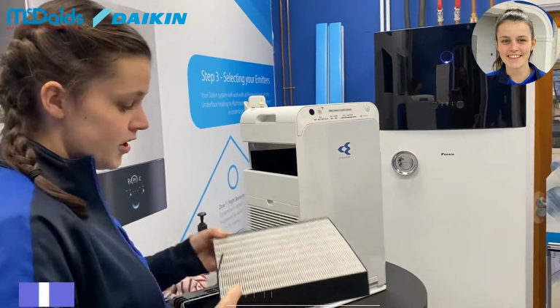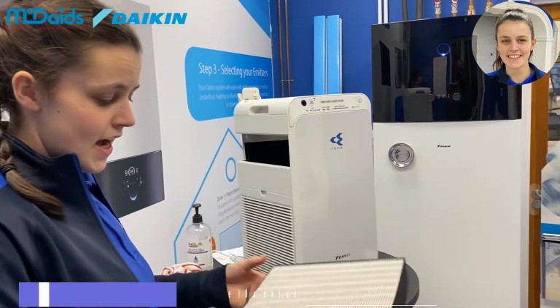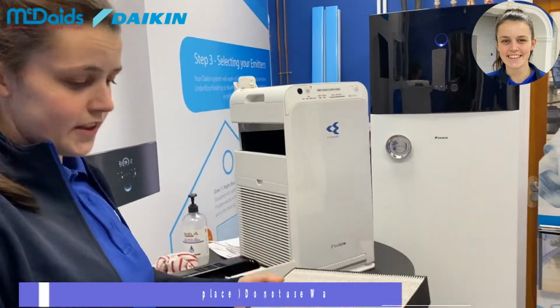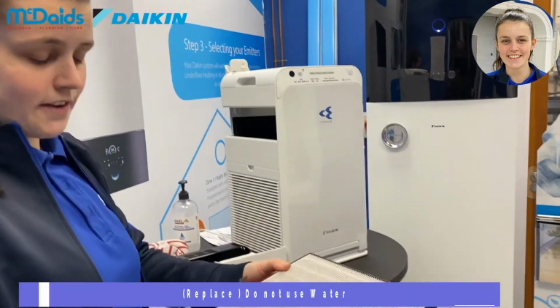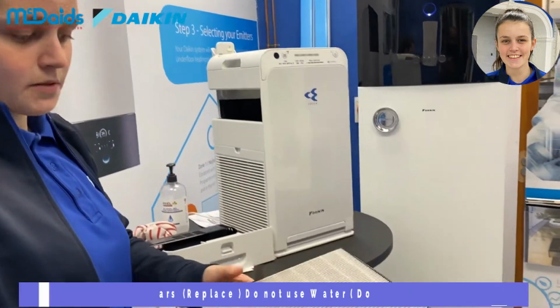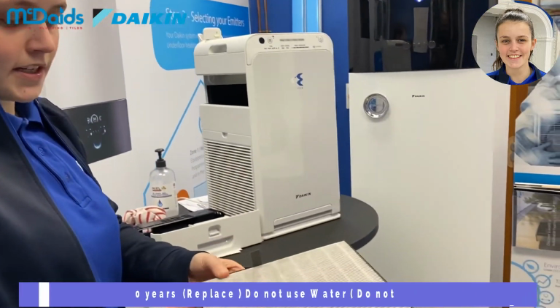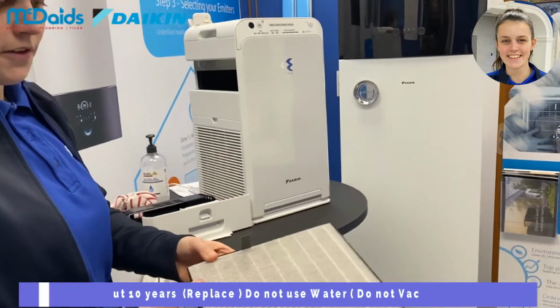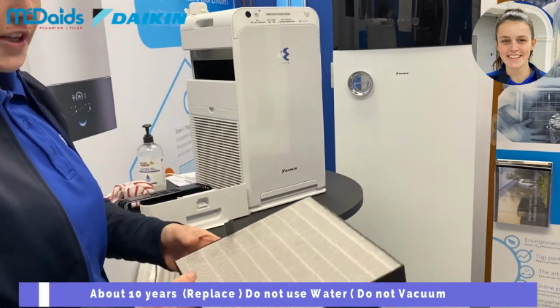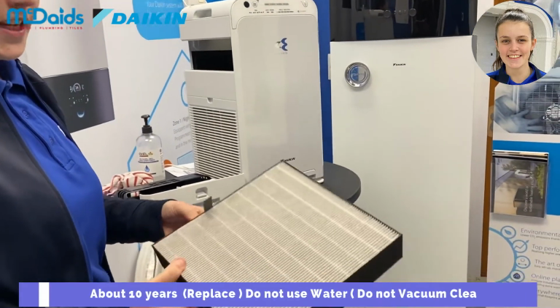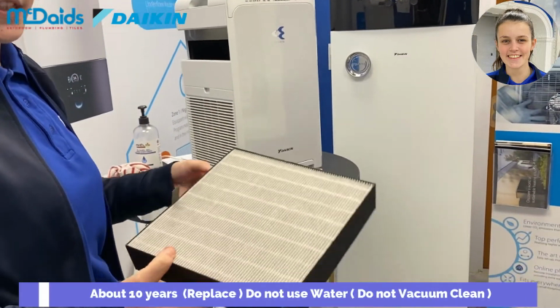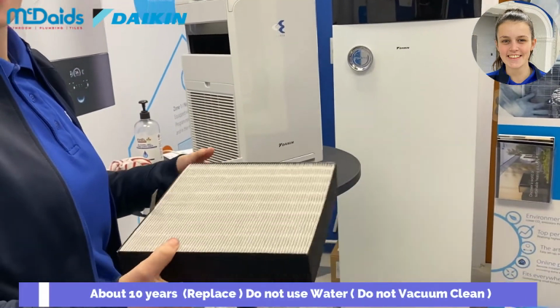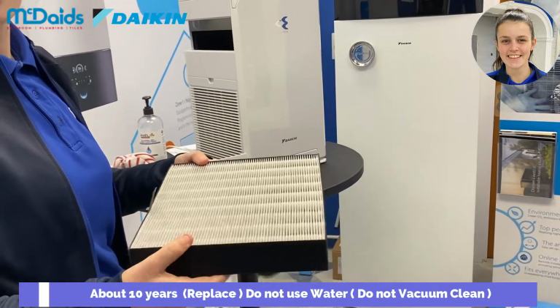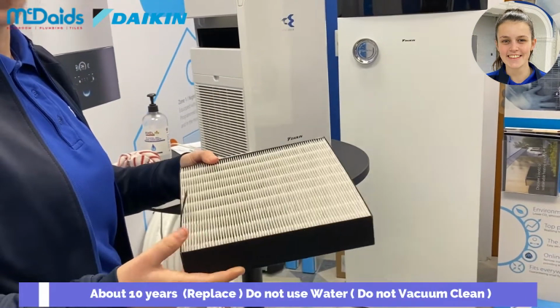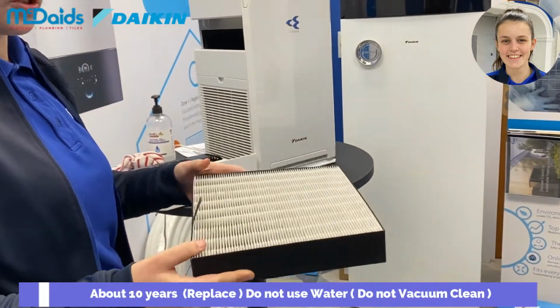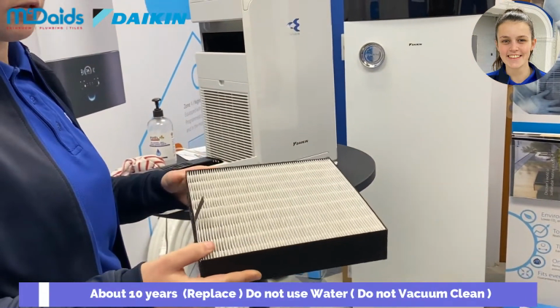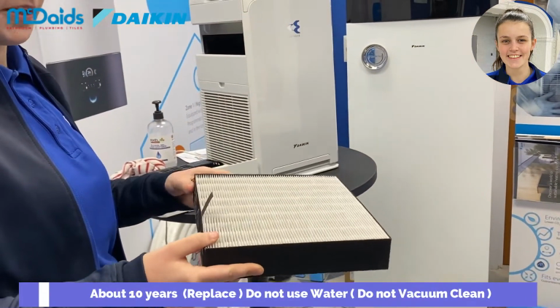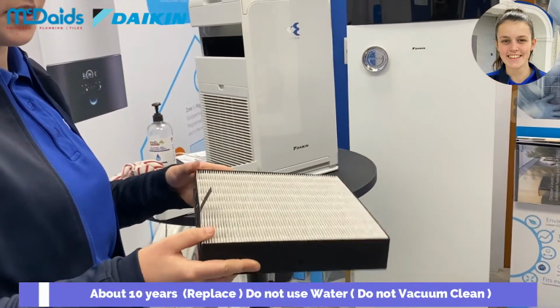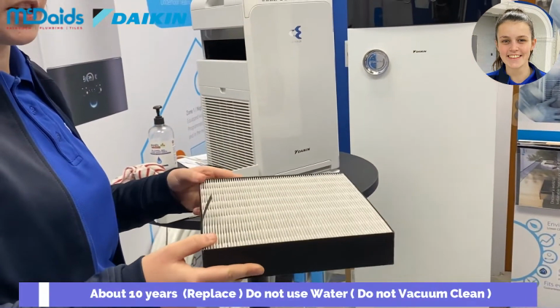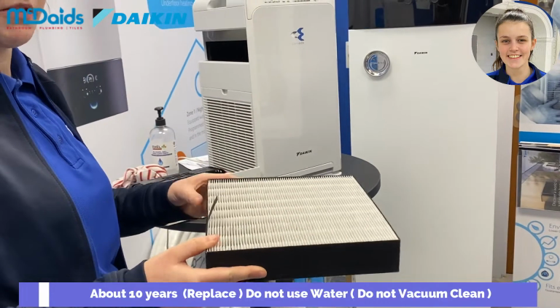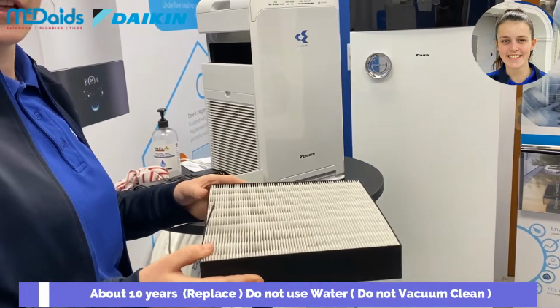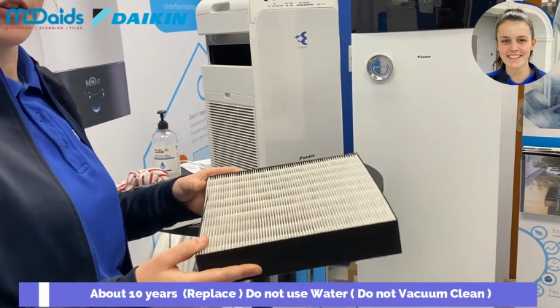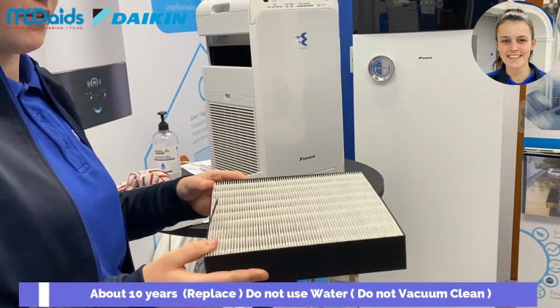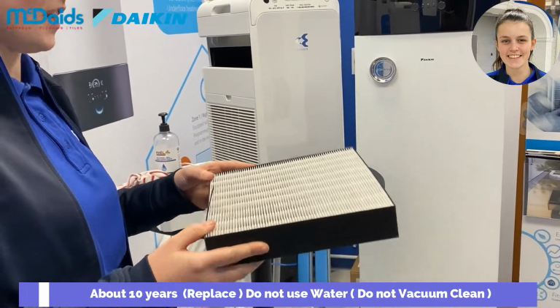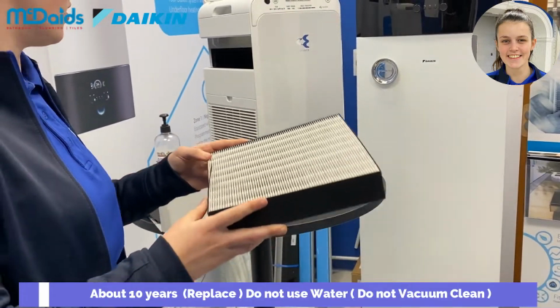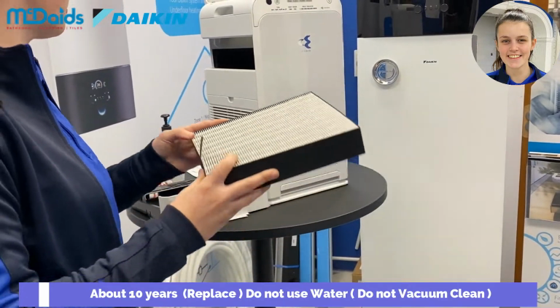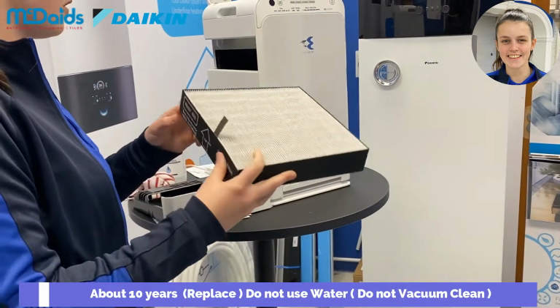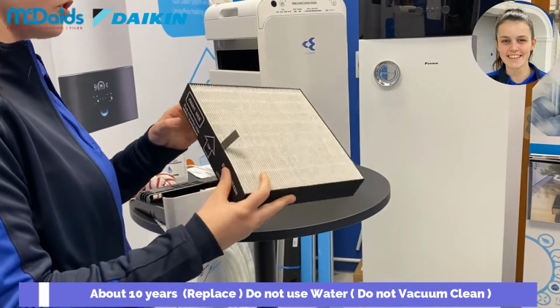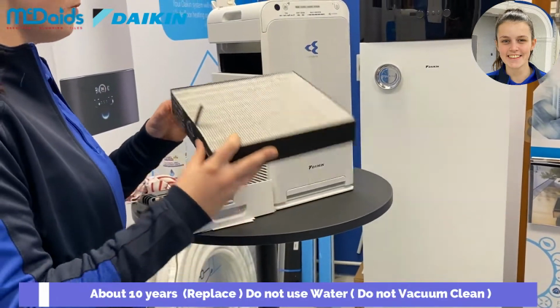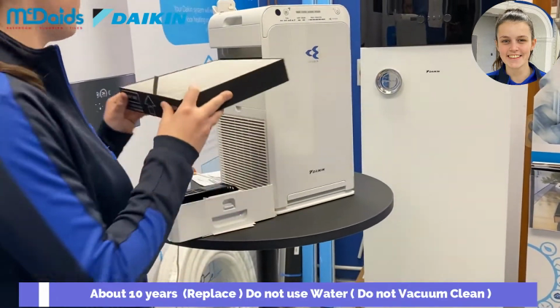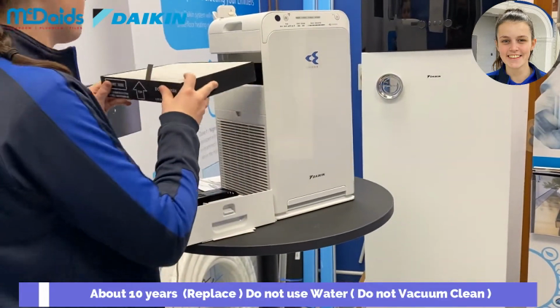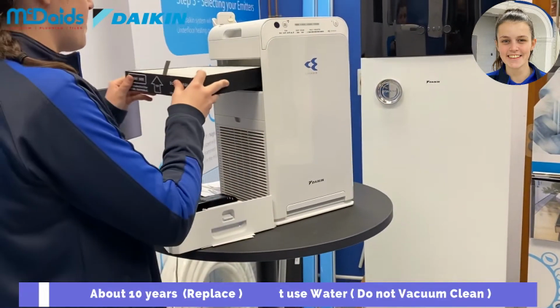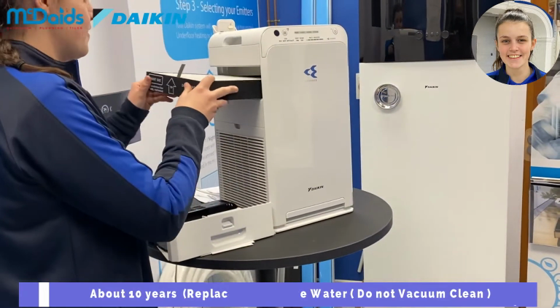The life expectancy for this is 10 years, so it does need to be replaced every 10 years. So just pop that back in.